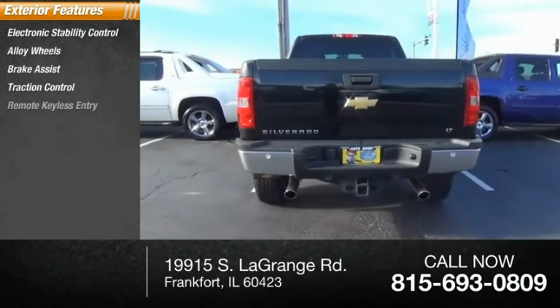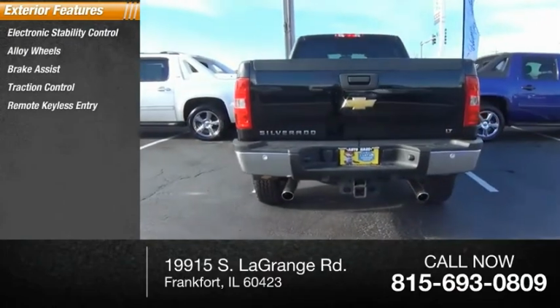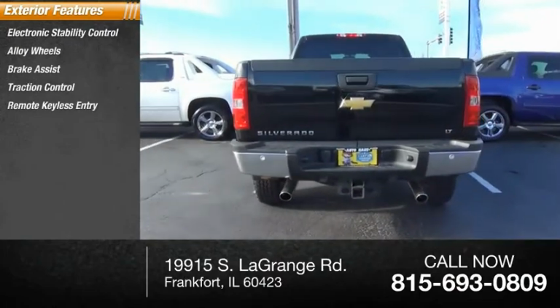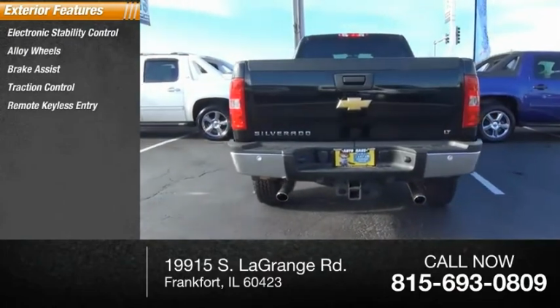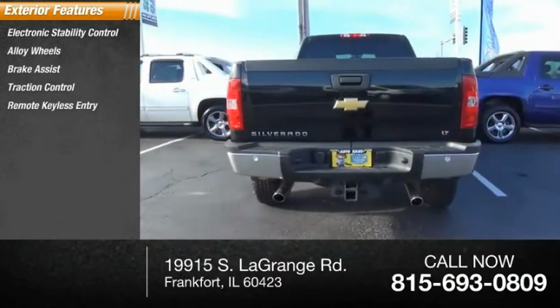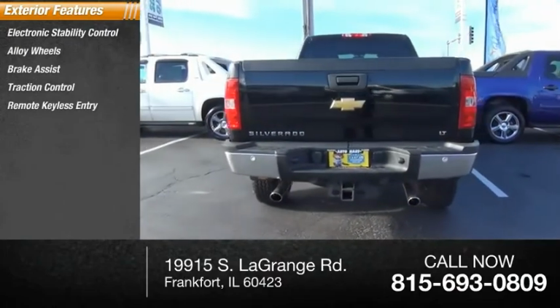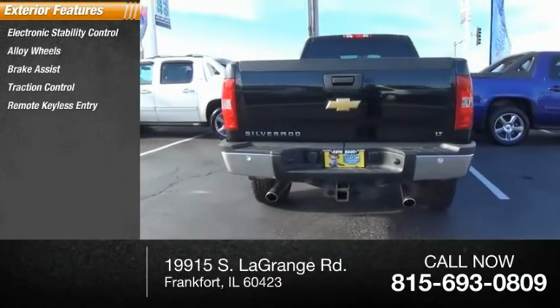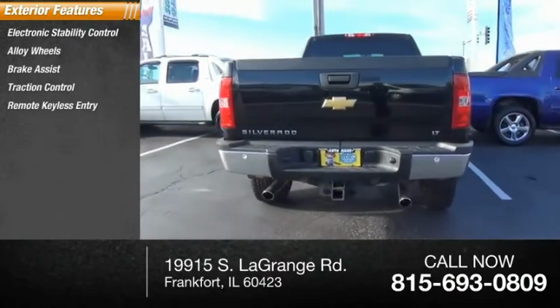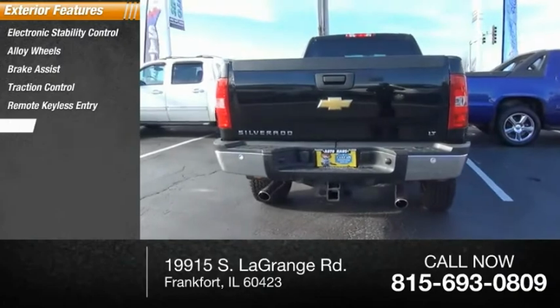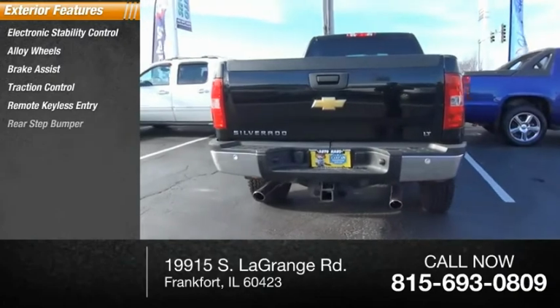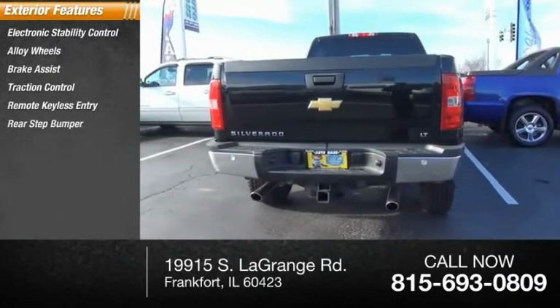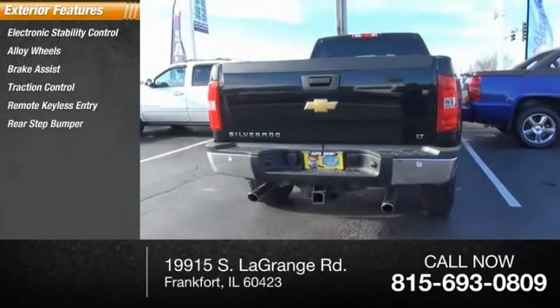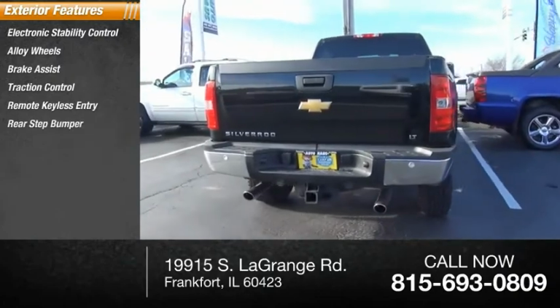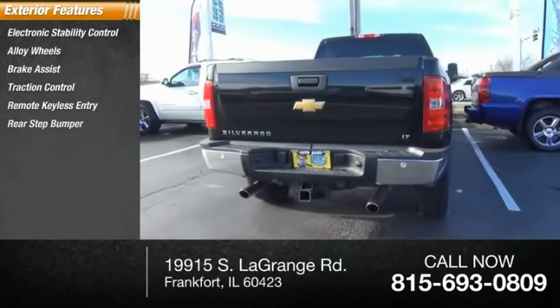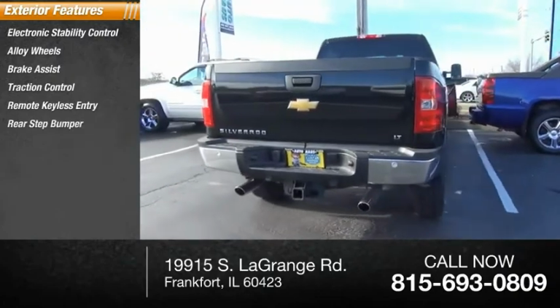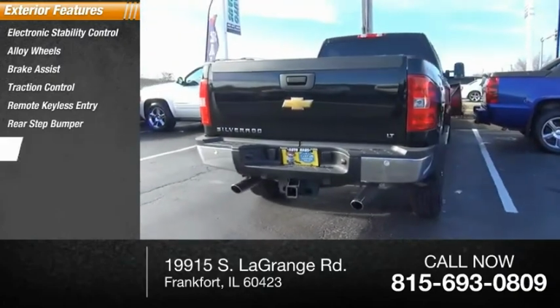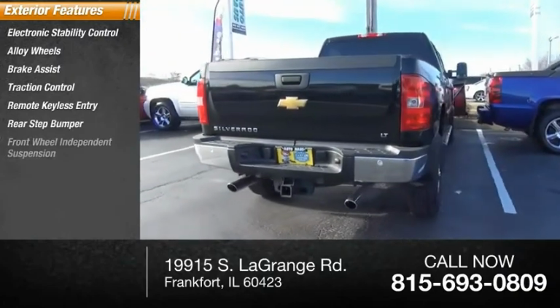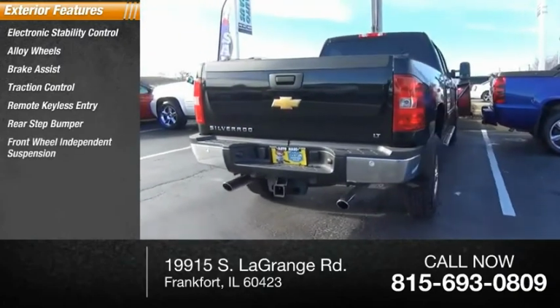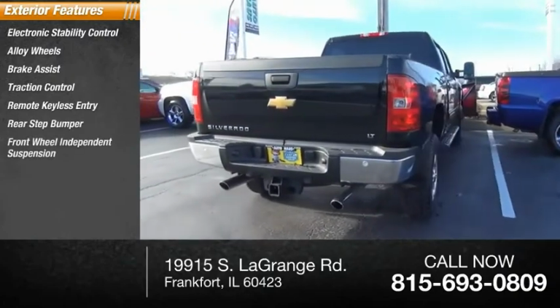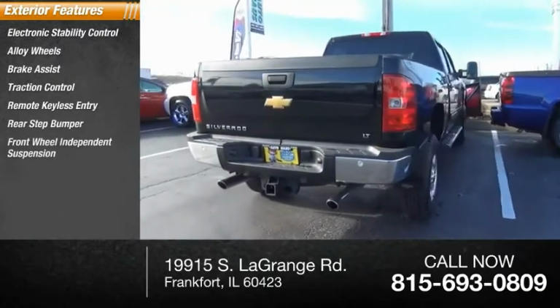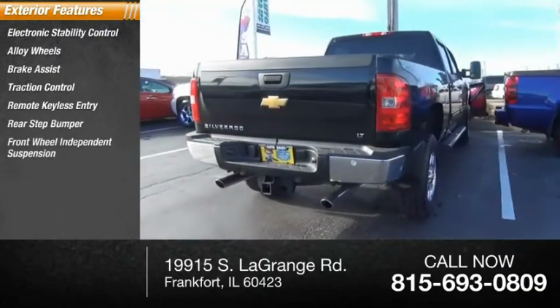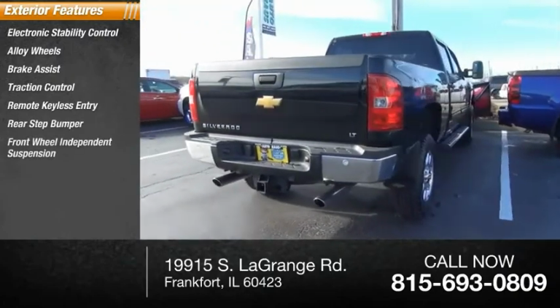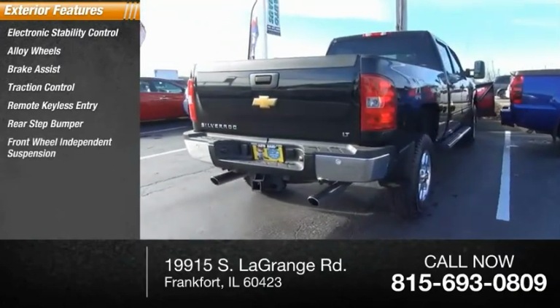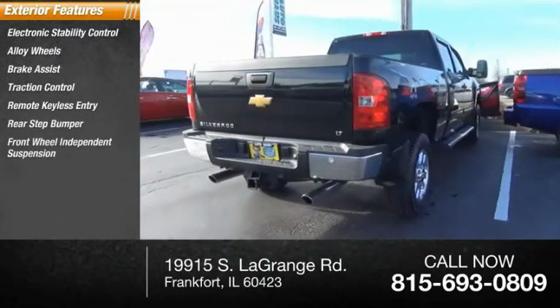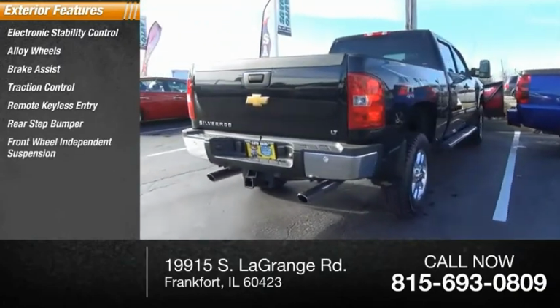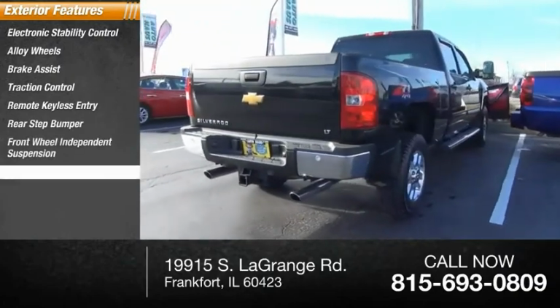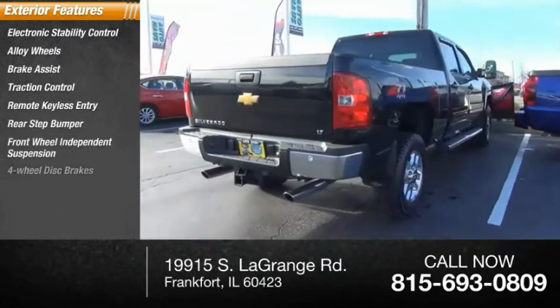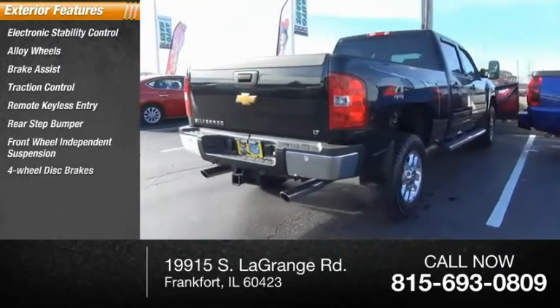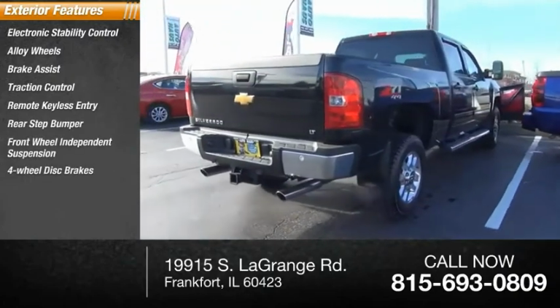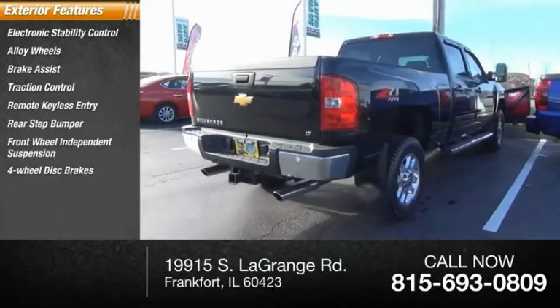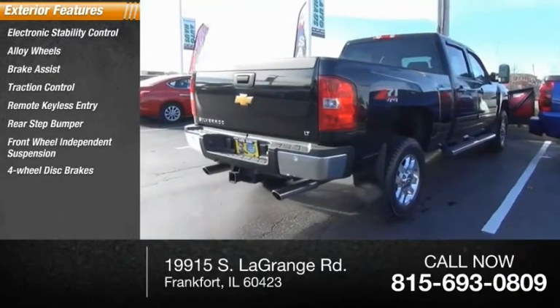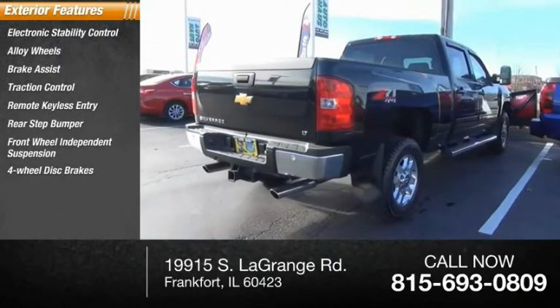Additional features include remote keyless entry, rear step bumper, front wheel independent suspension, and four-wheel disc brakes.